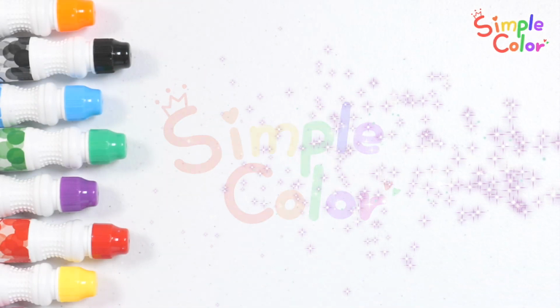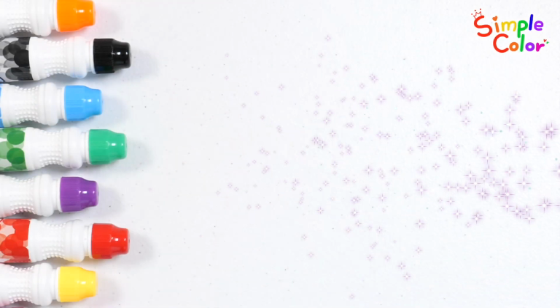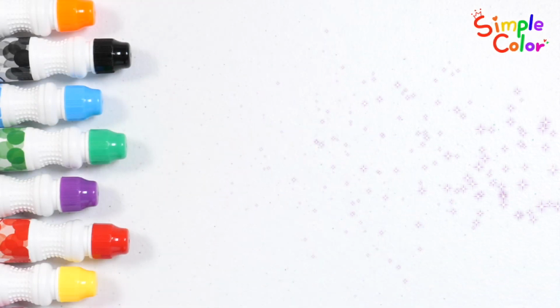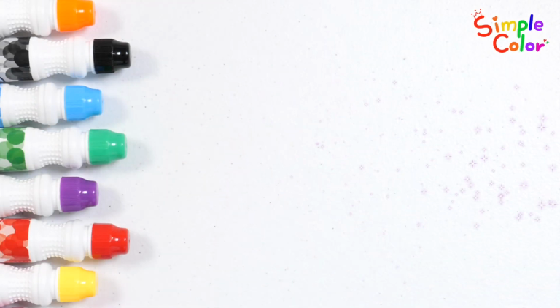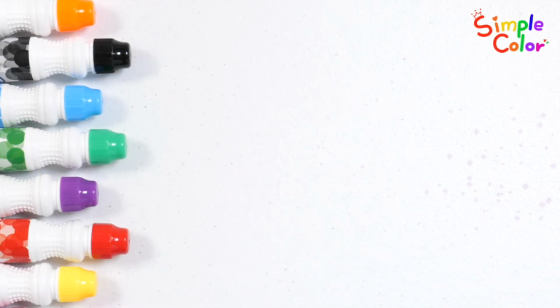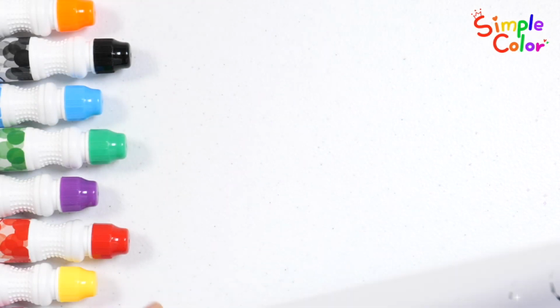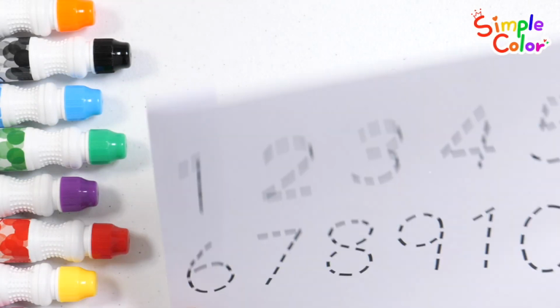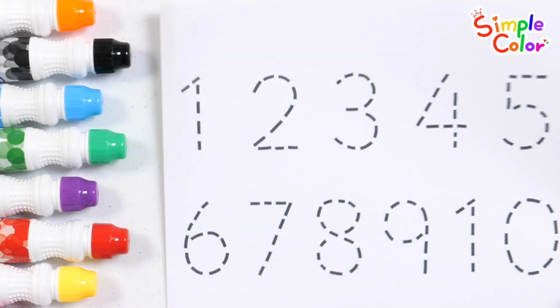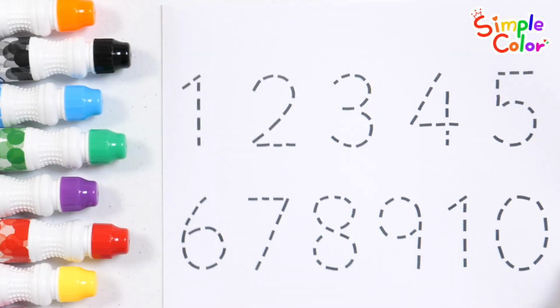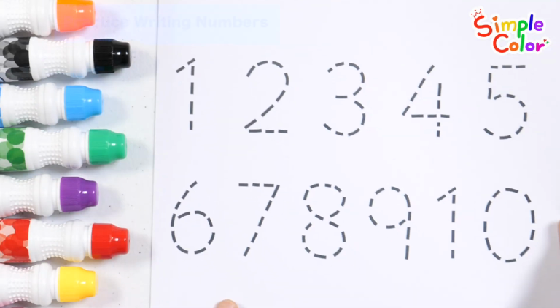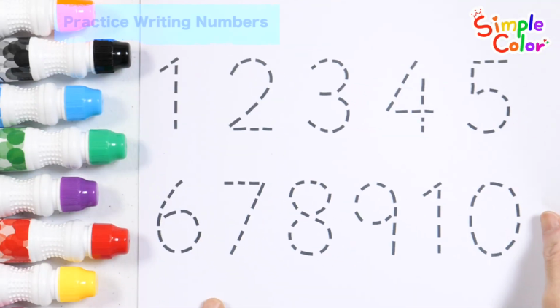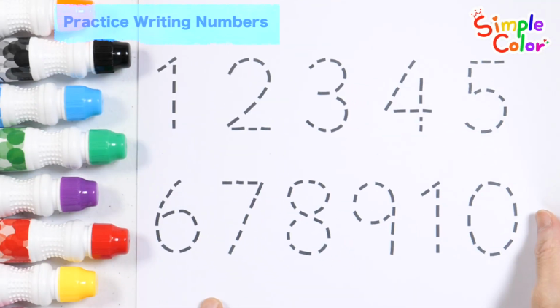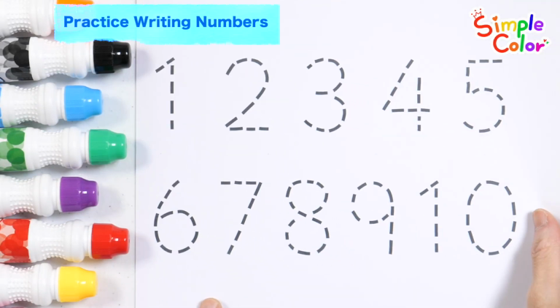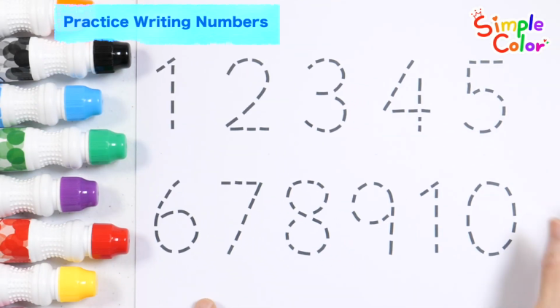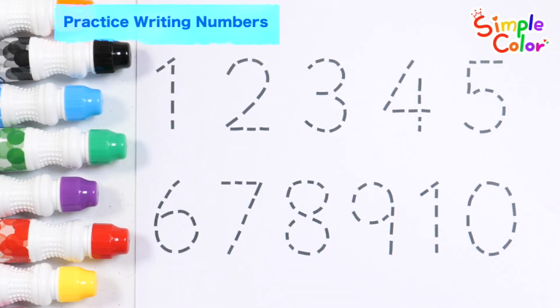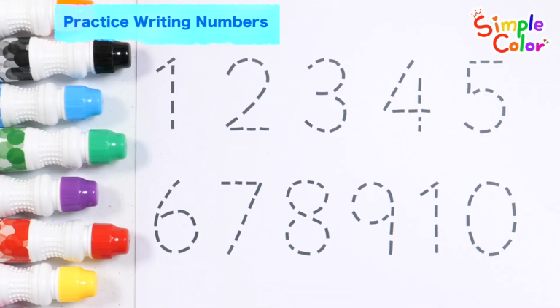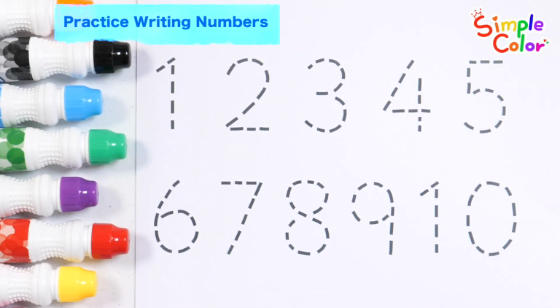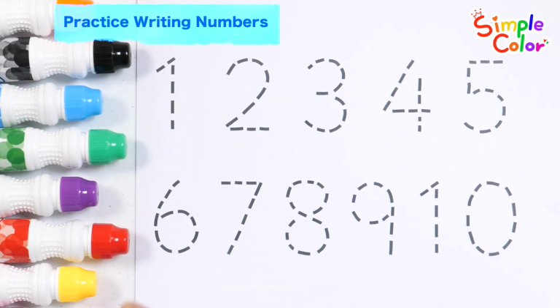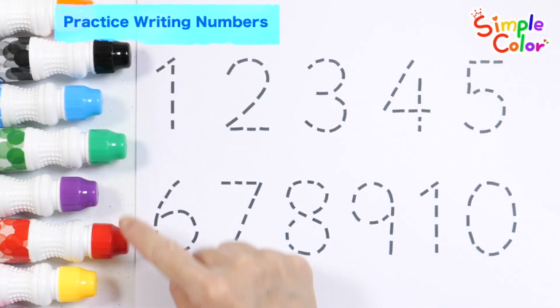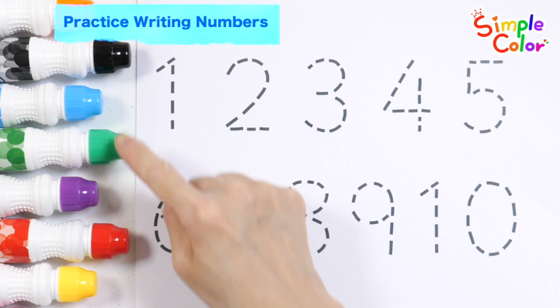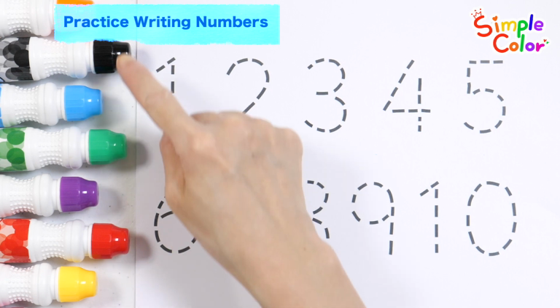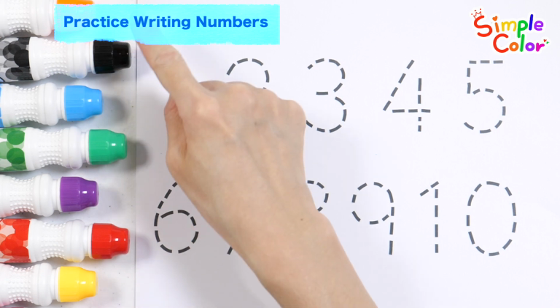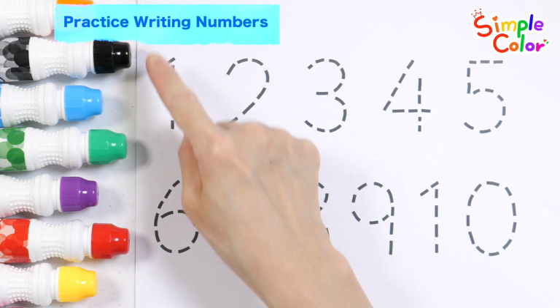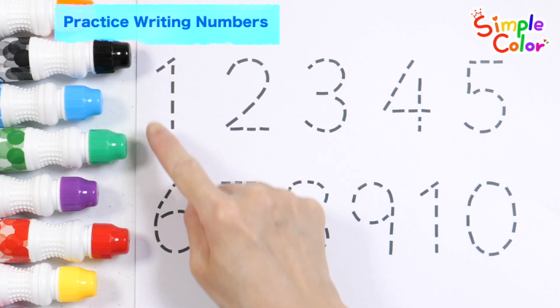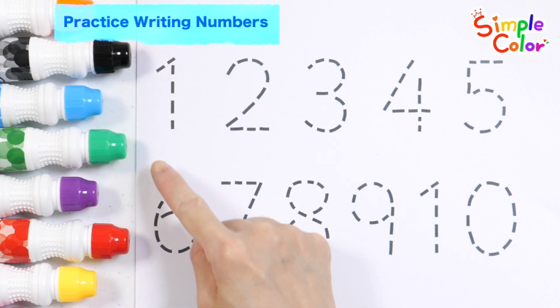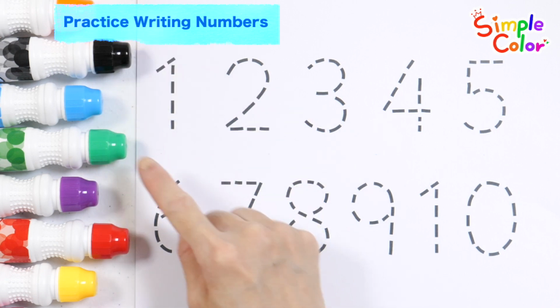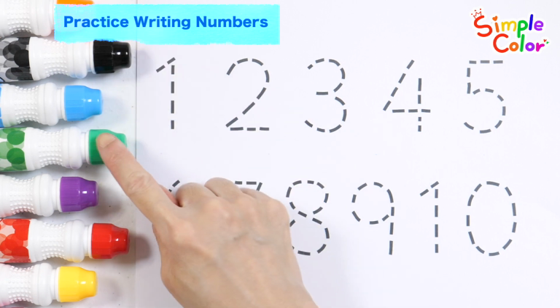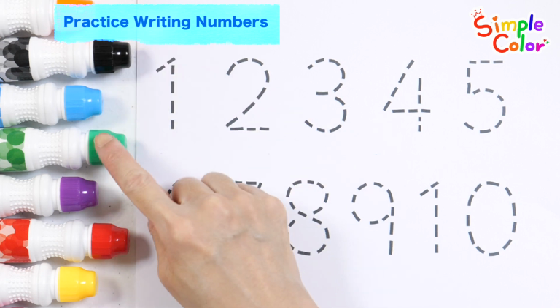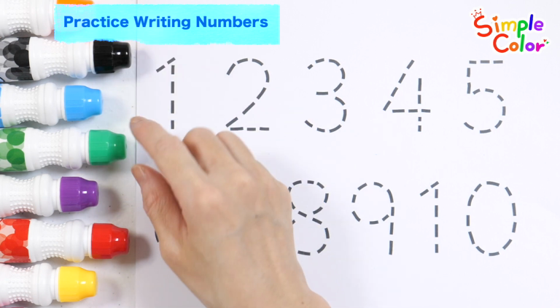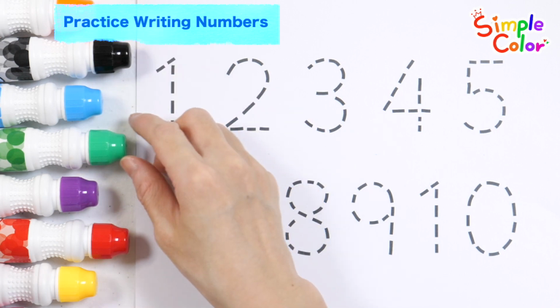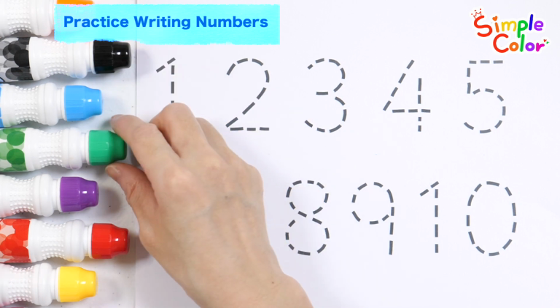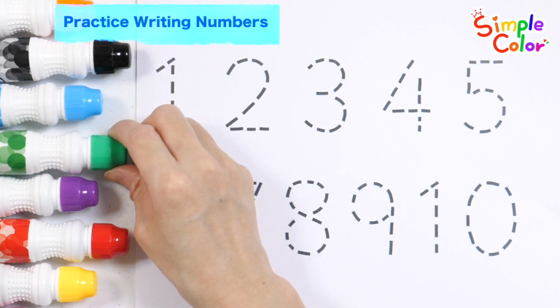Let's write and read numbers. Shall we write the numbers from 1 to 10 in green?